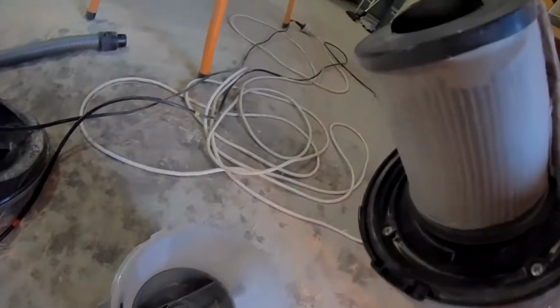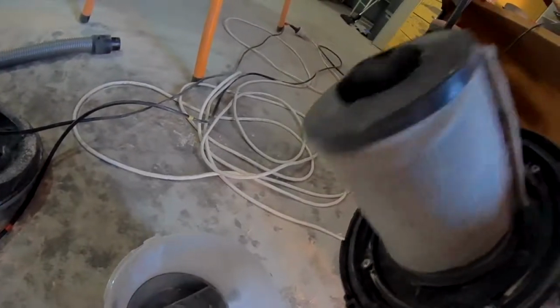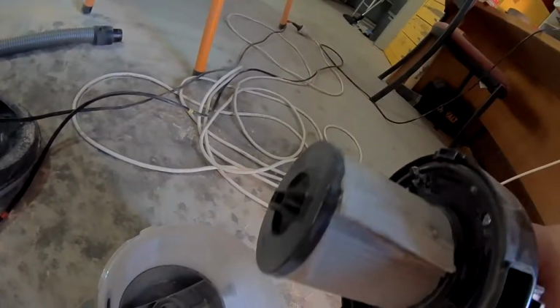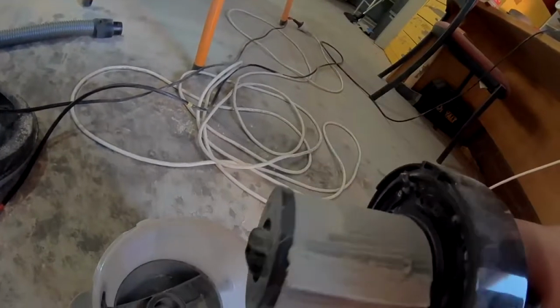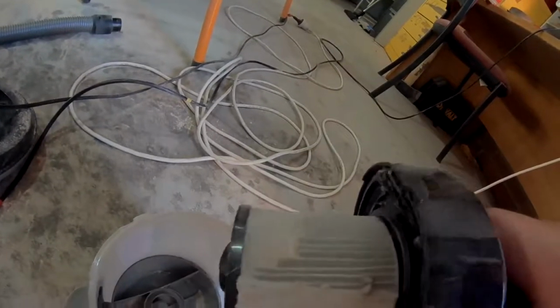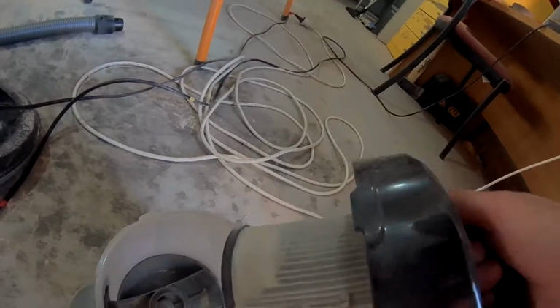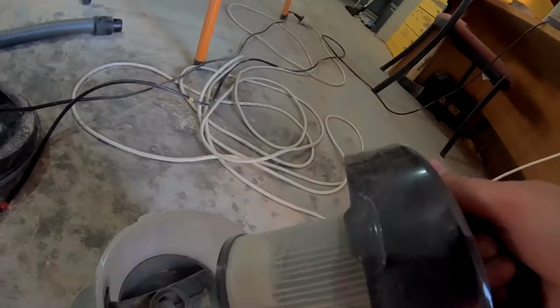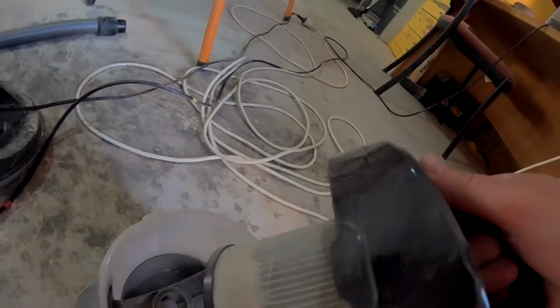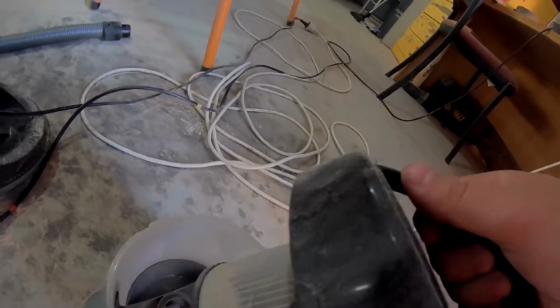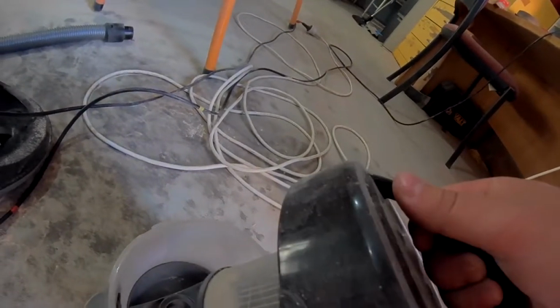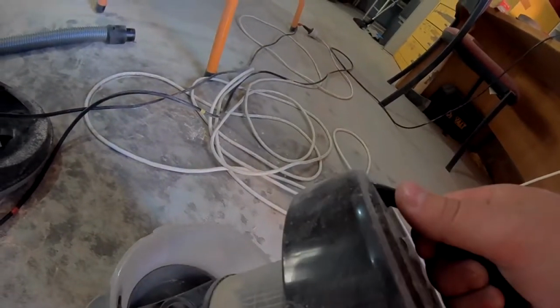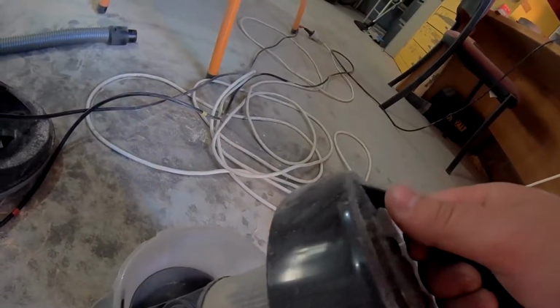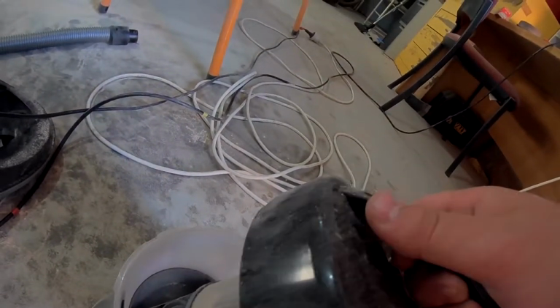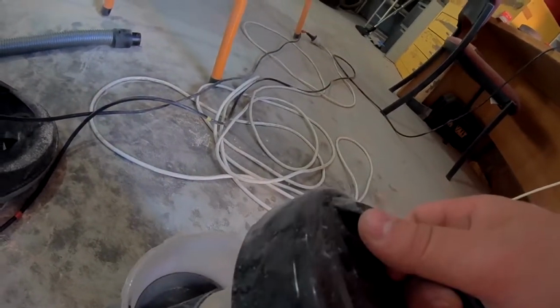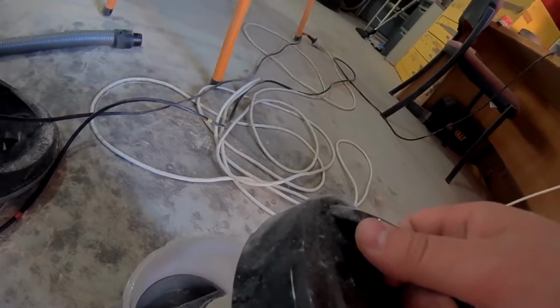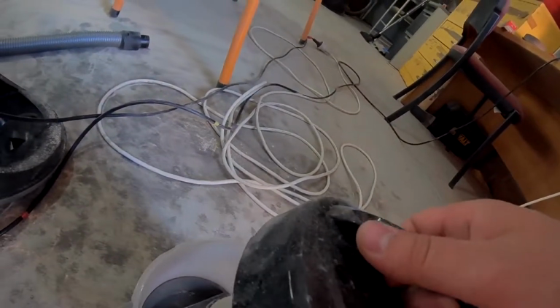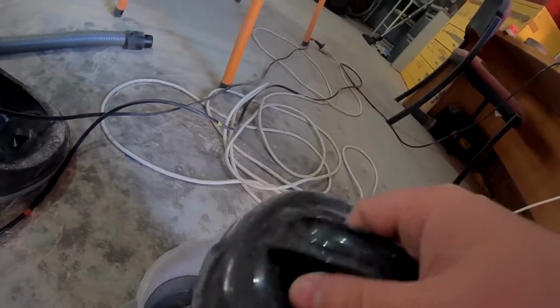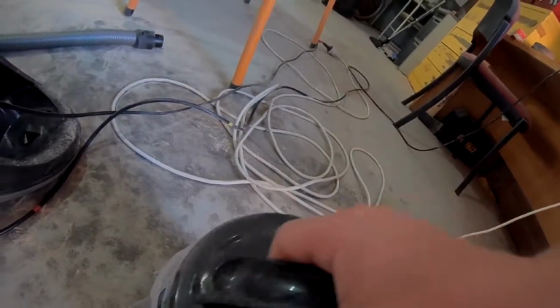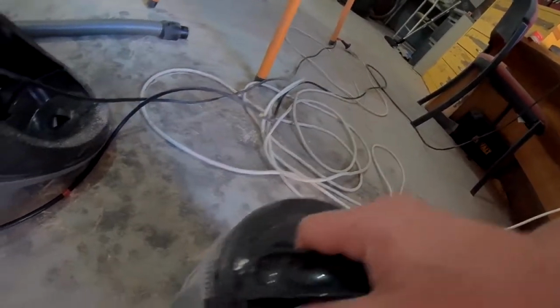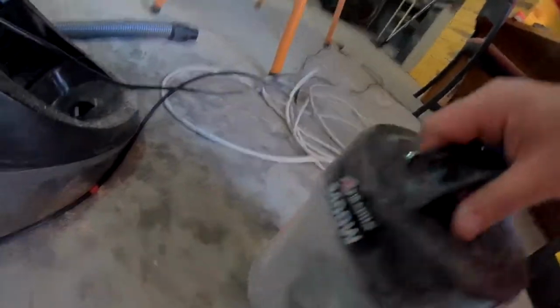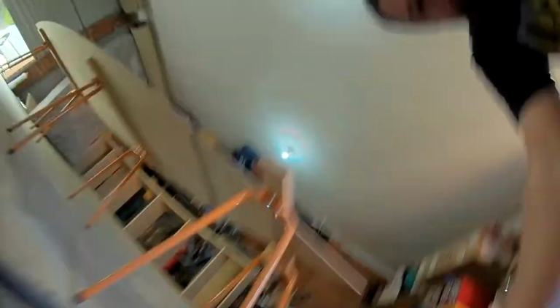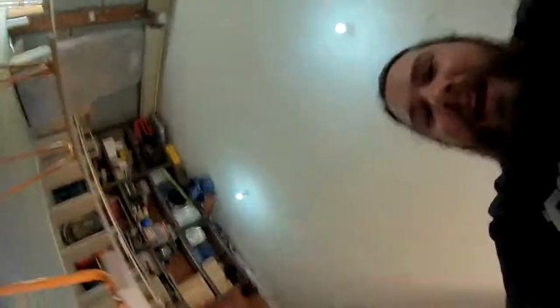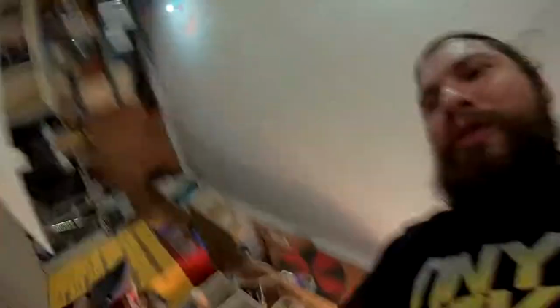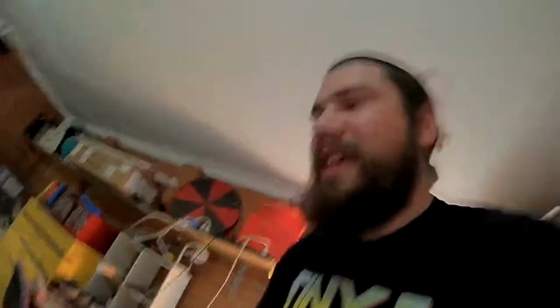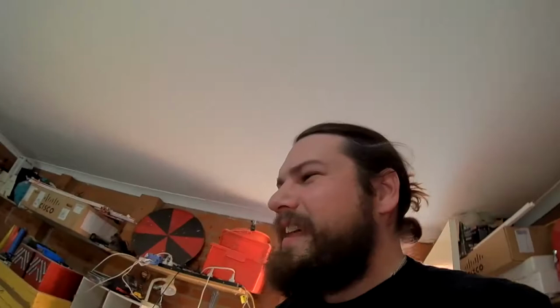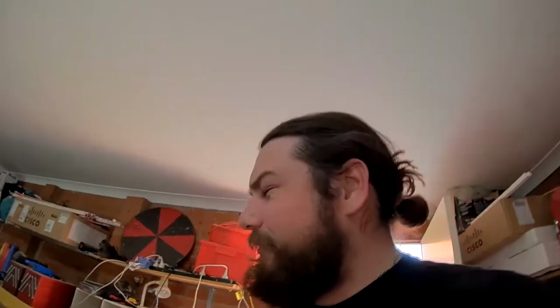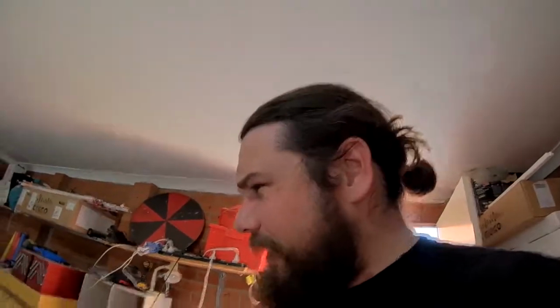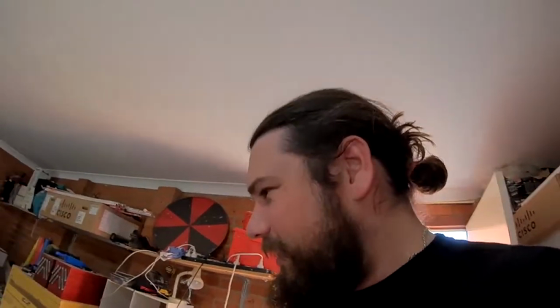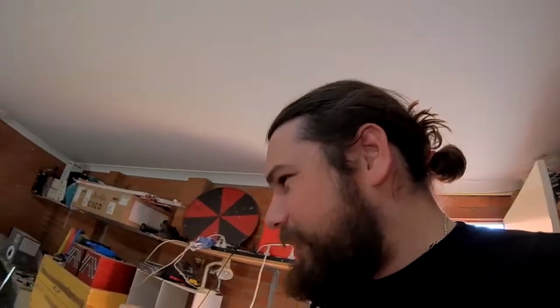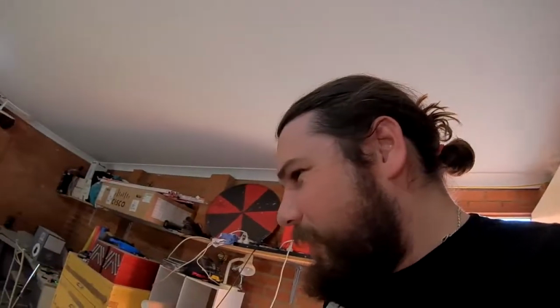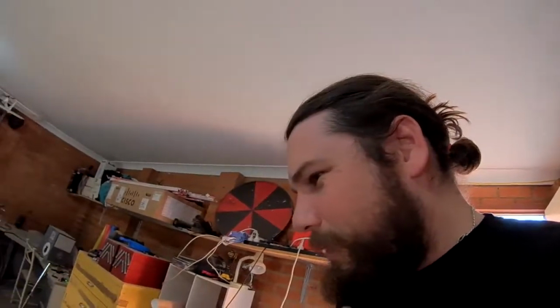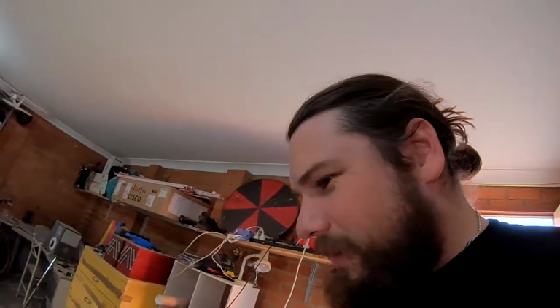I think having the vacuum cleaner attached directly to the sander has reduced the dust considerably. Well, it doesn't really look like anything's in there. I want to say that I feel it worked better.